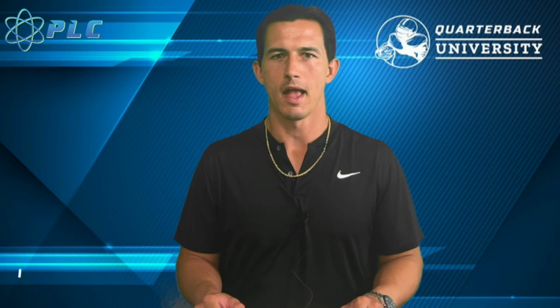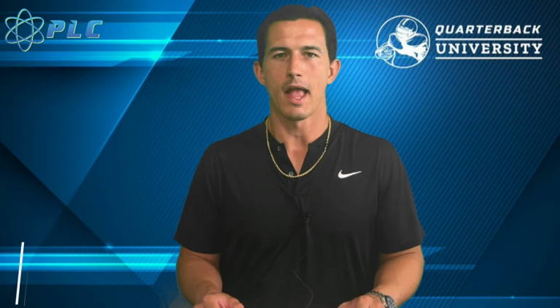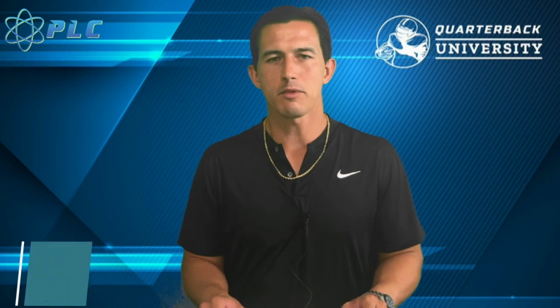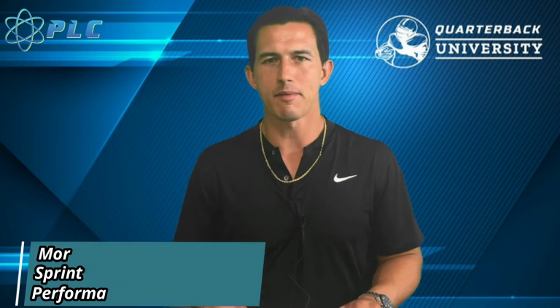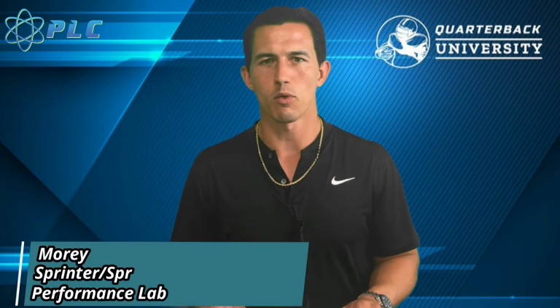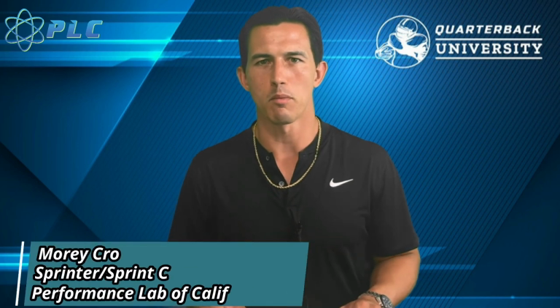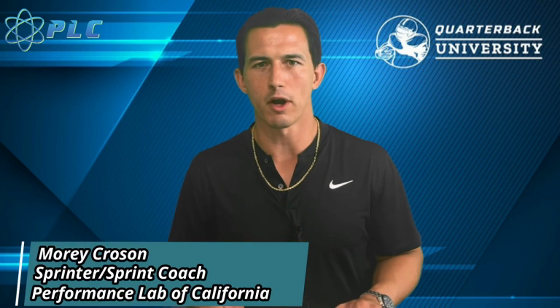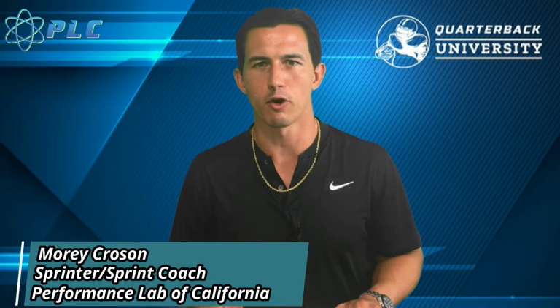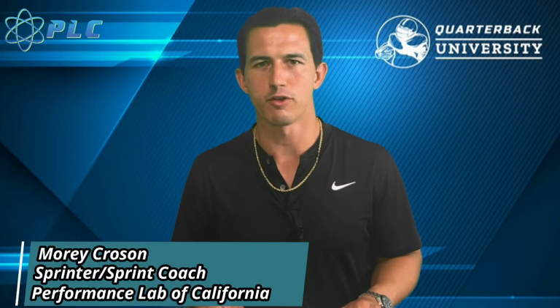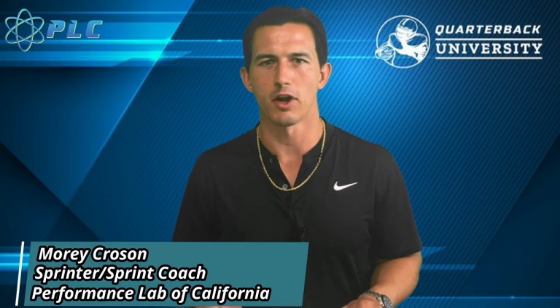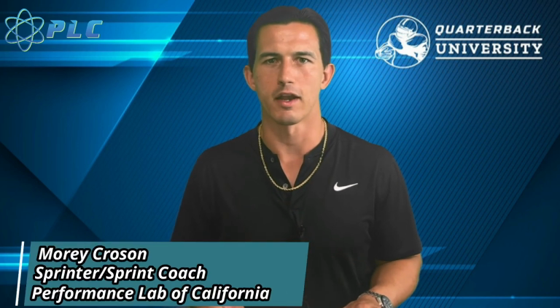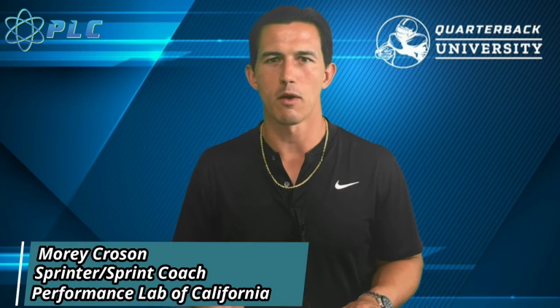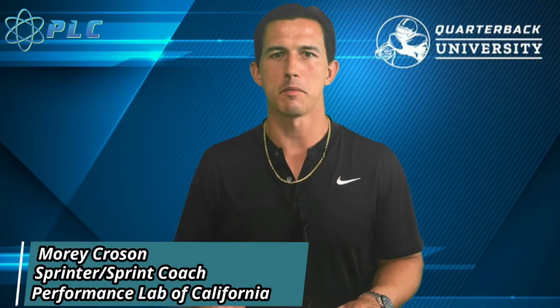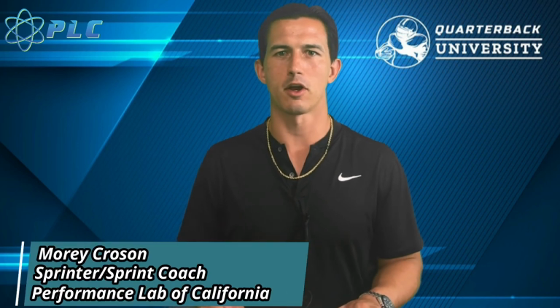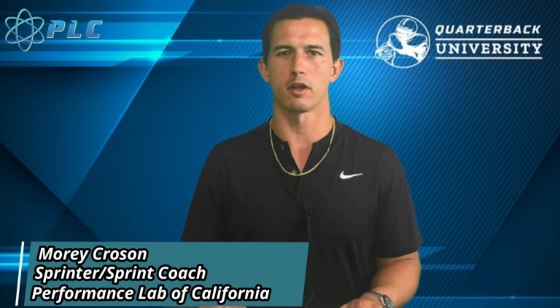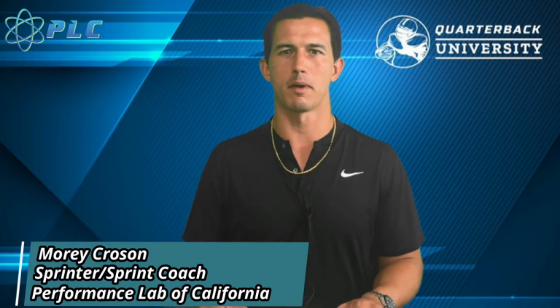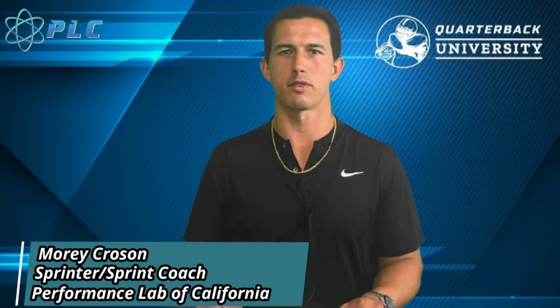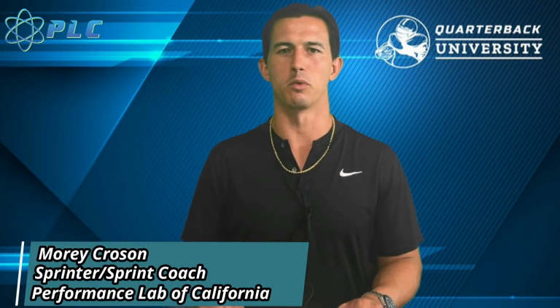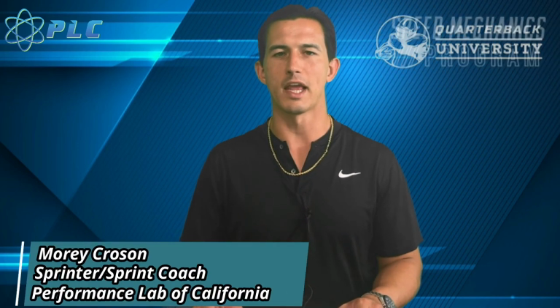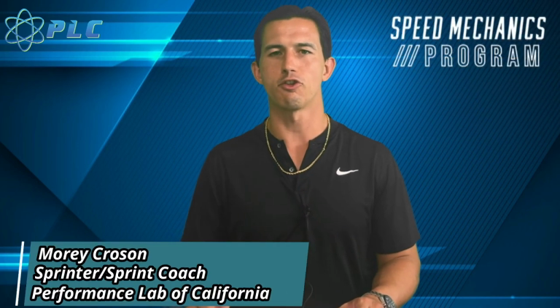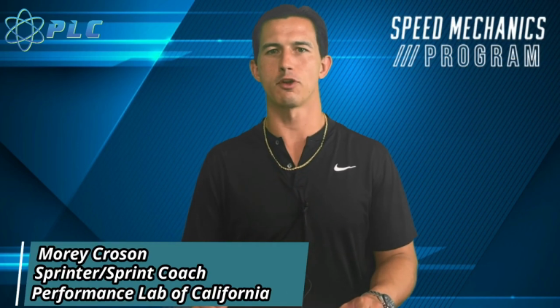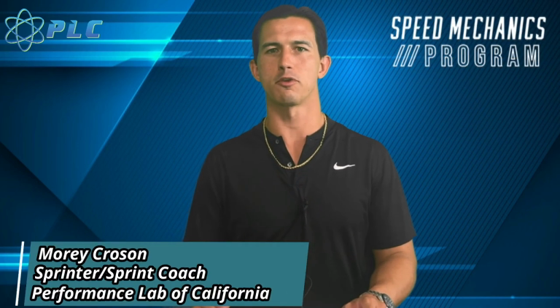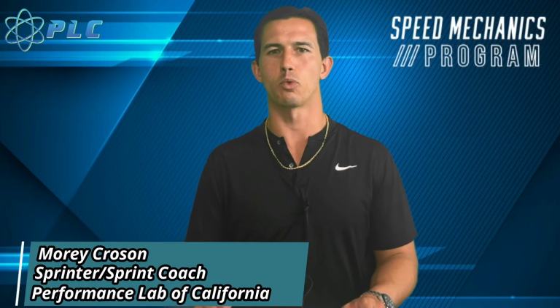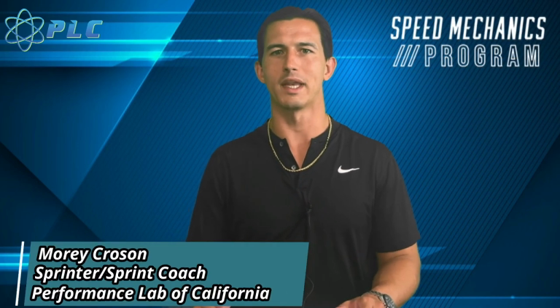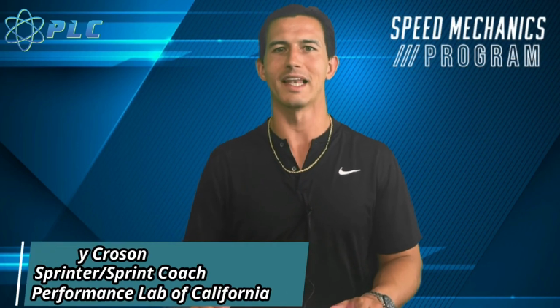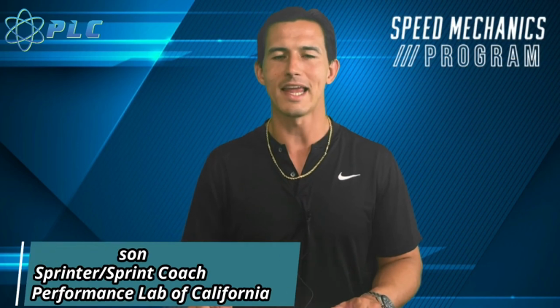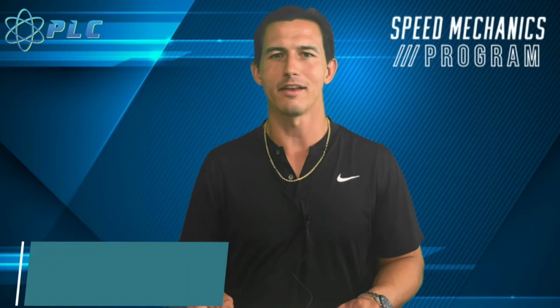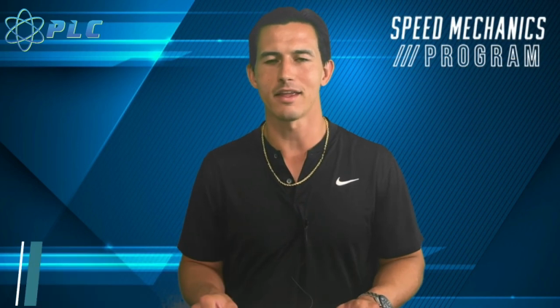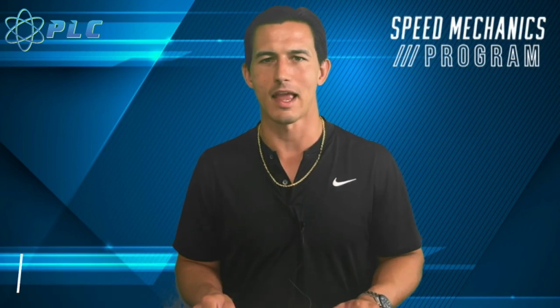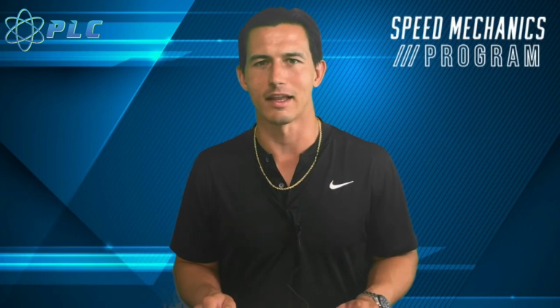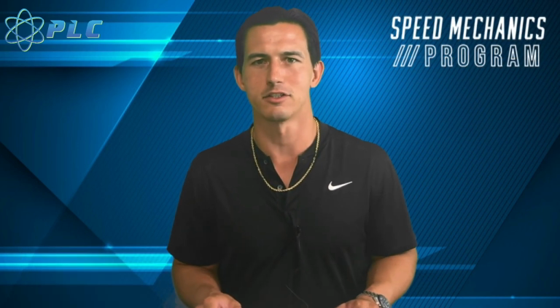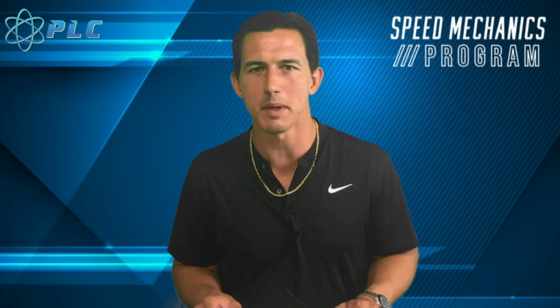Hey, what's up, everyone? Morty Krosen here, and today we're going to be talking about the relationship between leg length and speed.